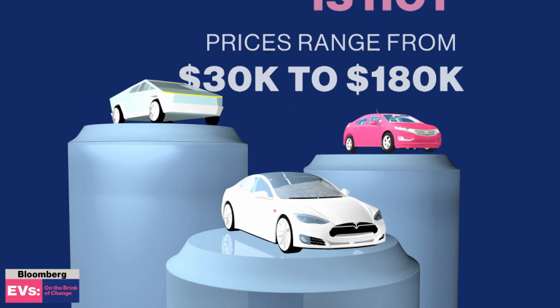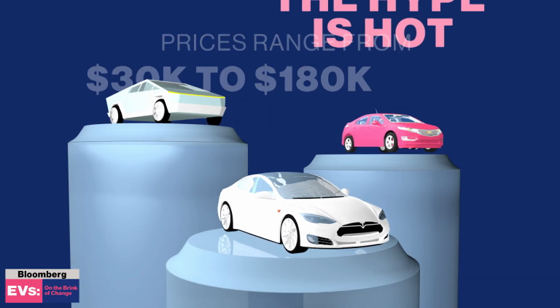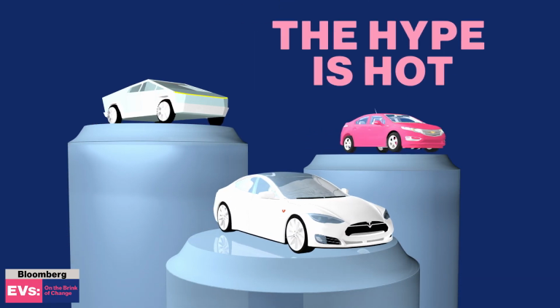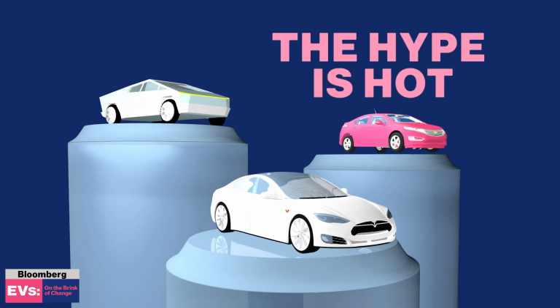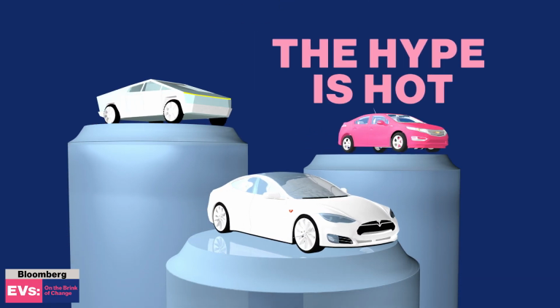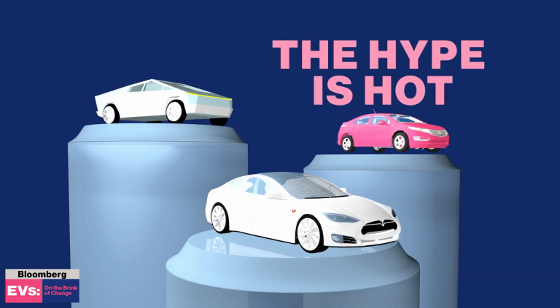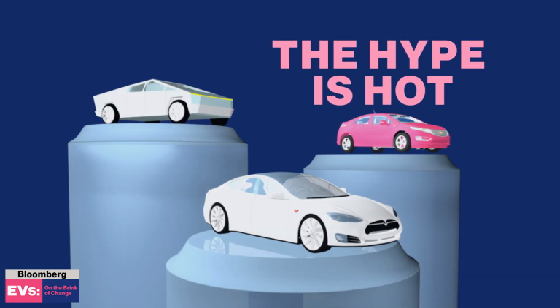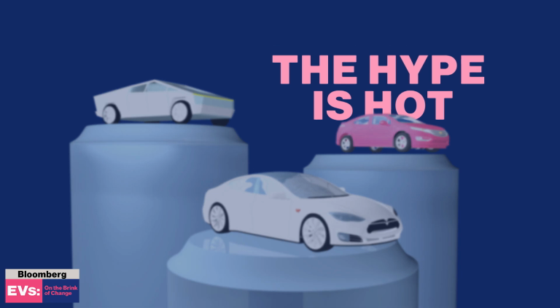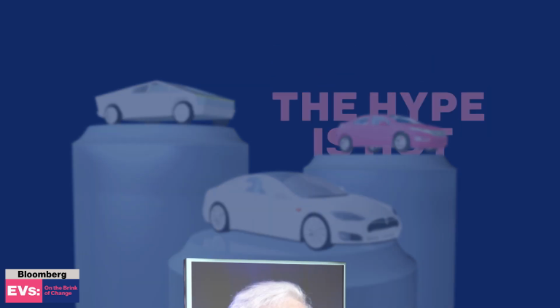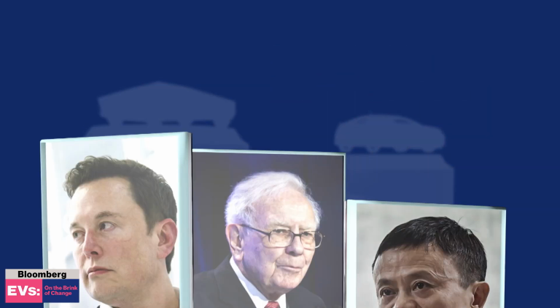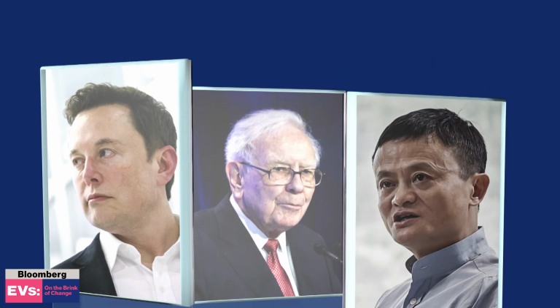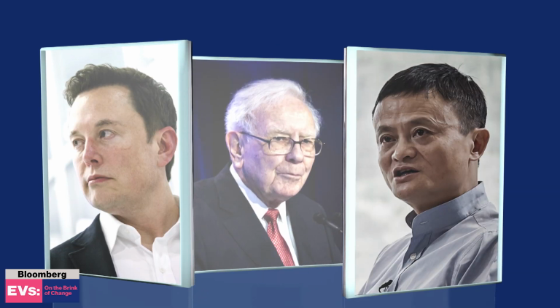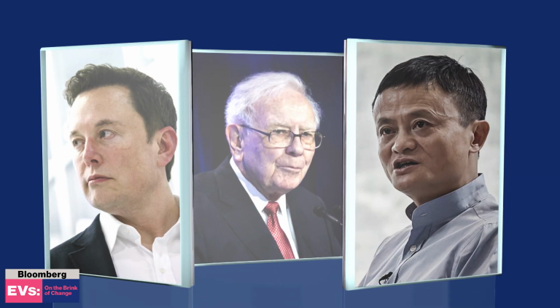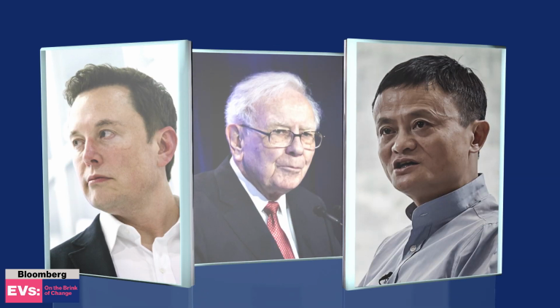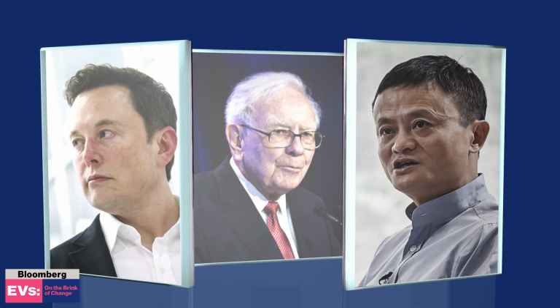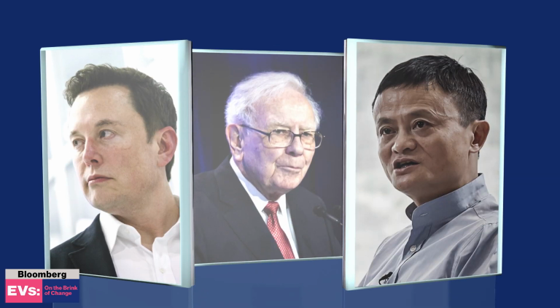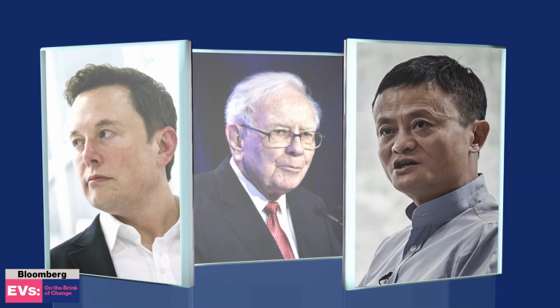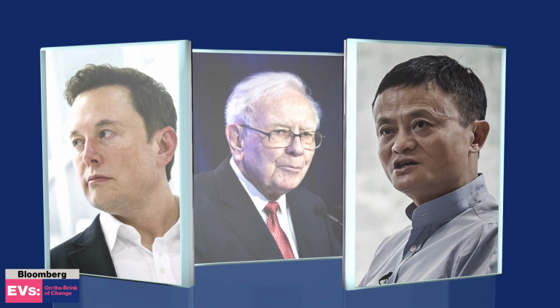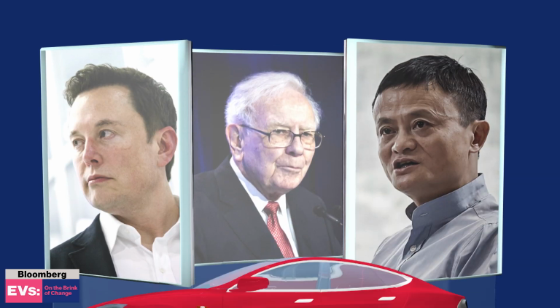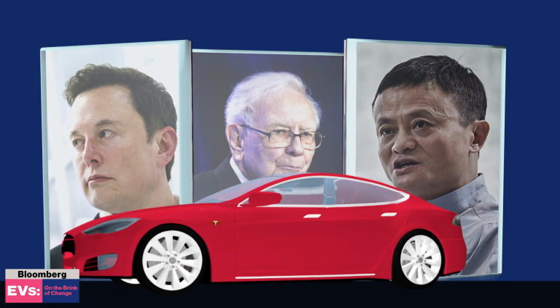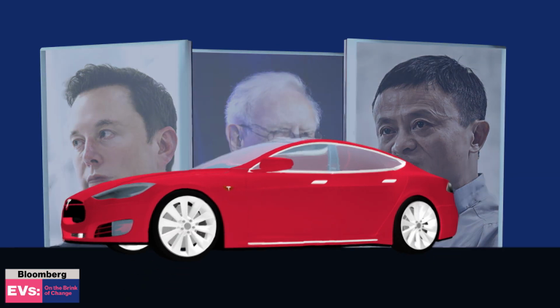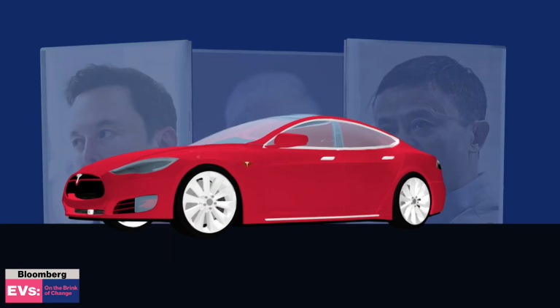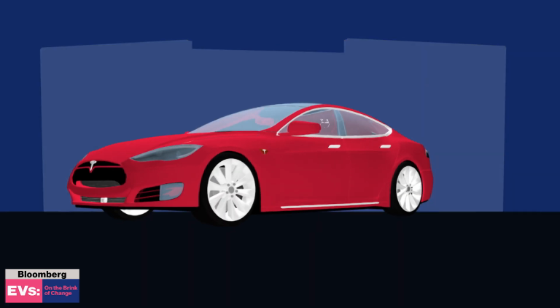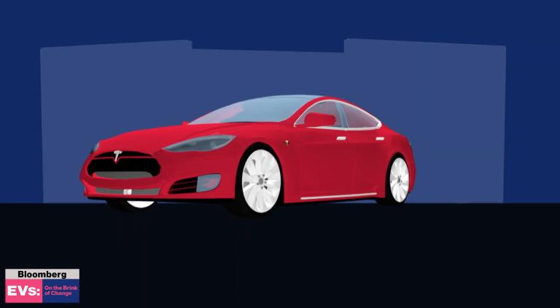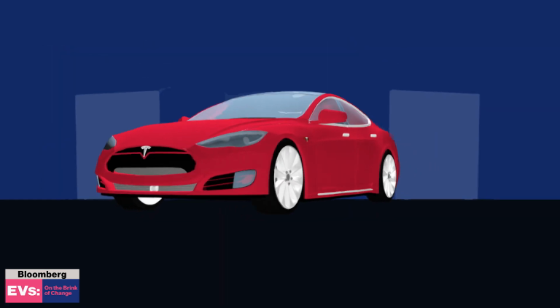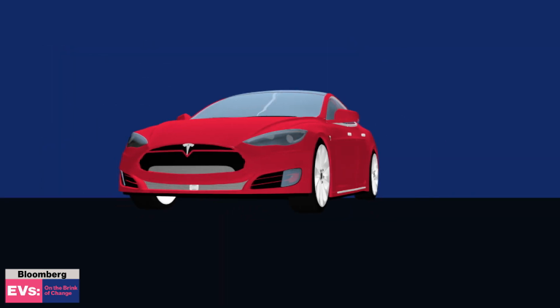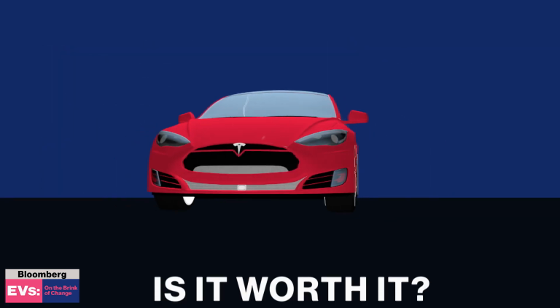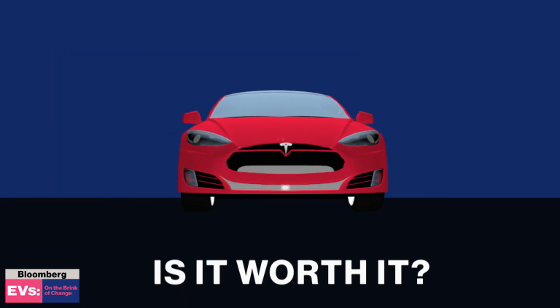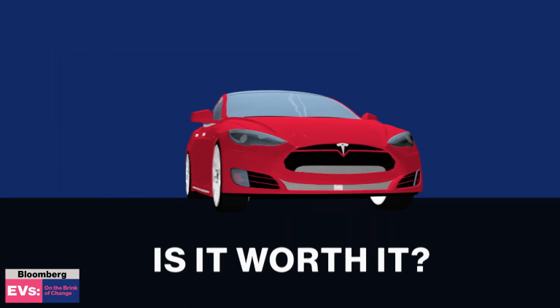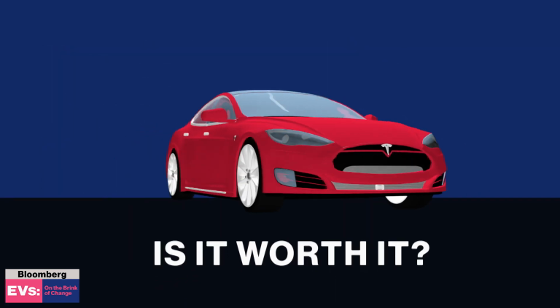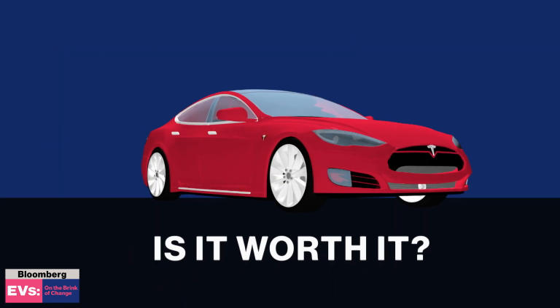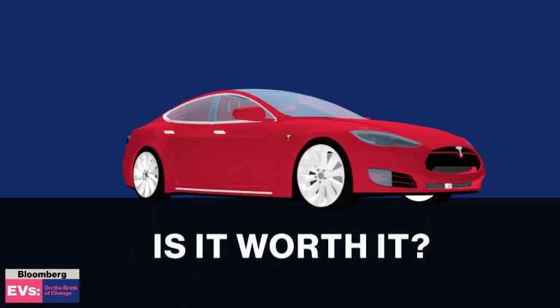But the hype is hot. The personalities are big. Cars are sleek. Is it worth it?